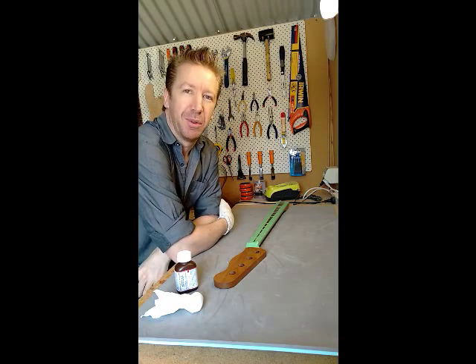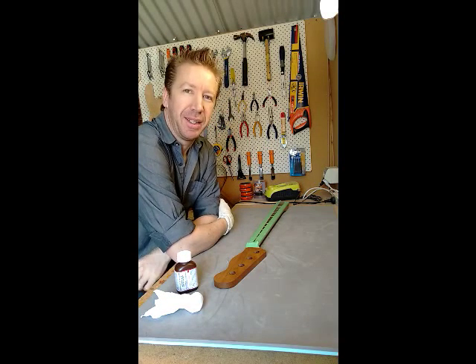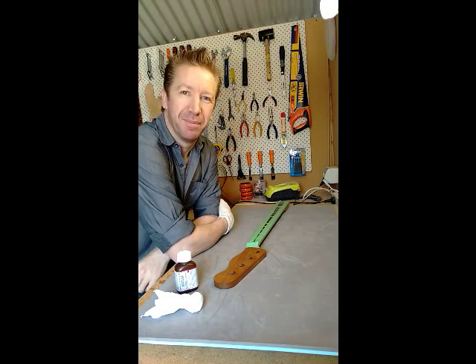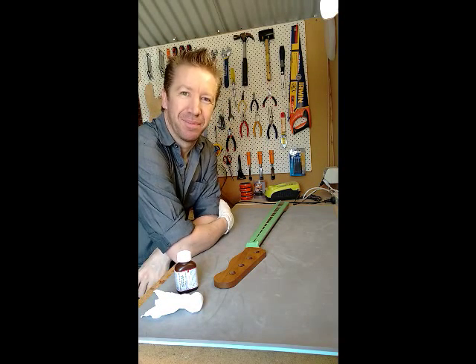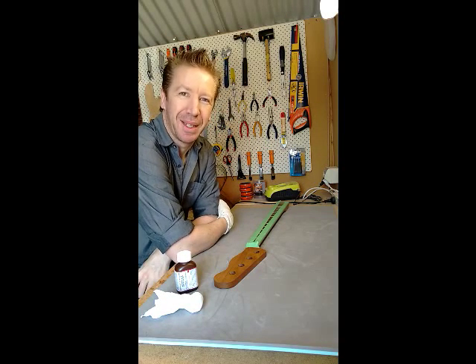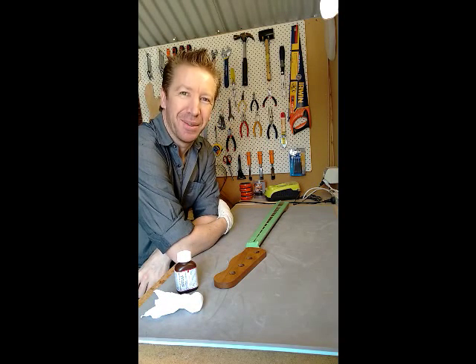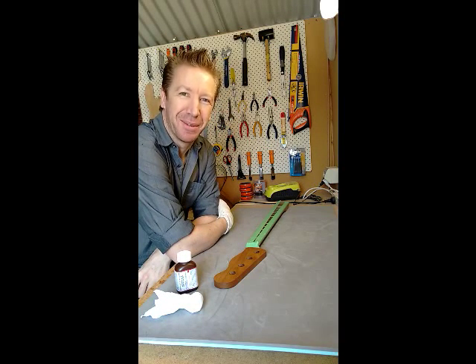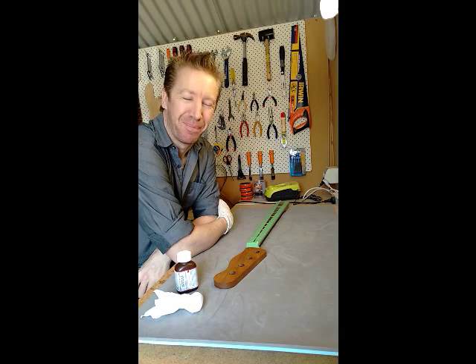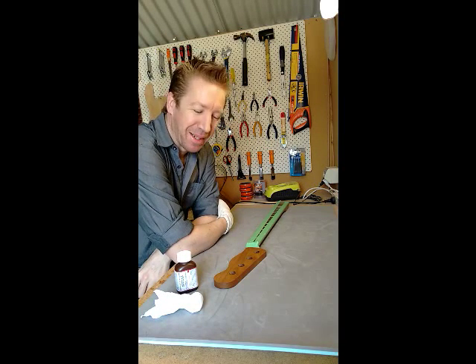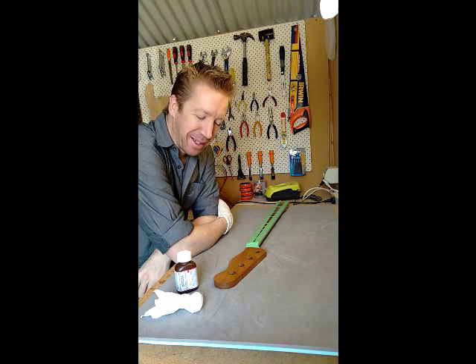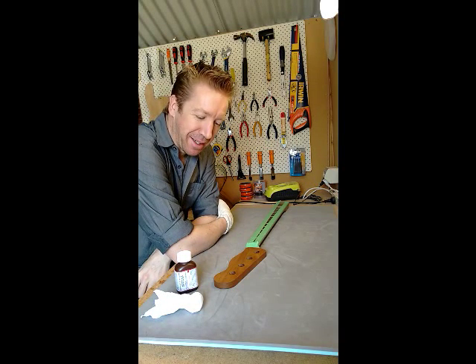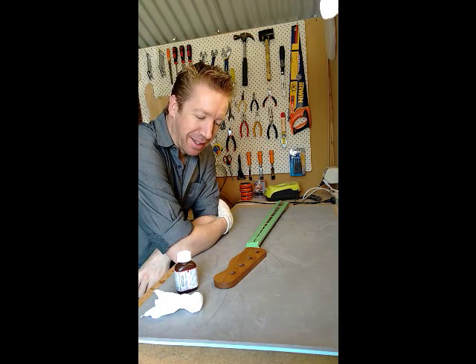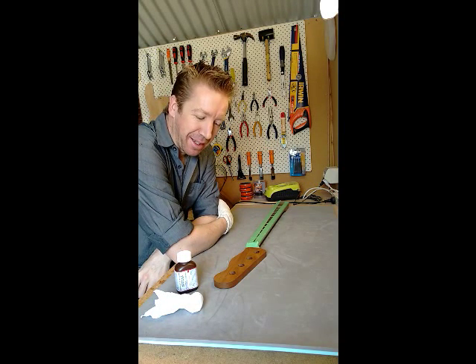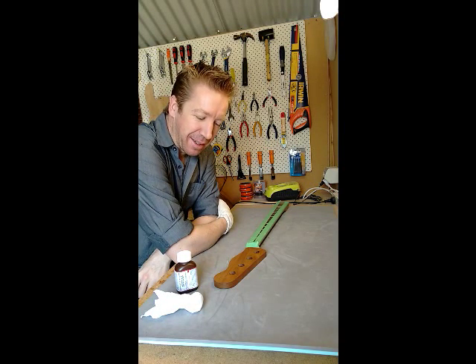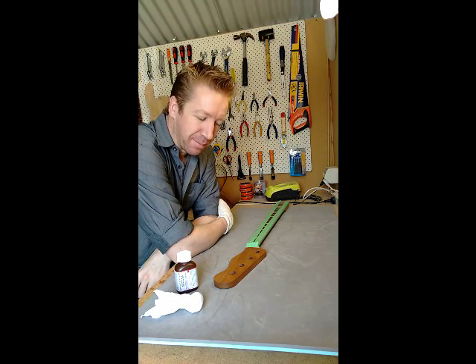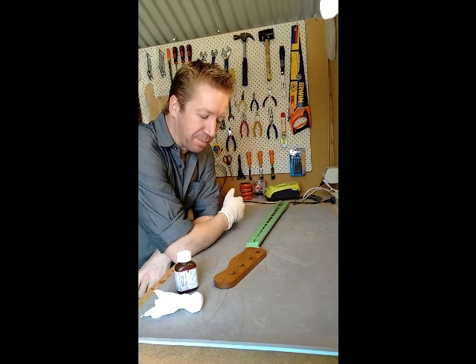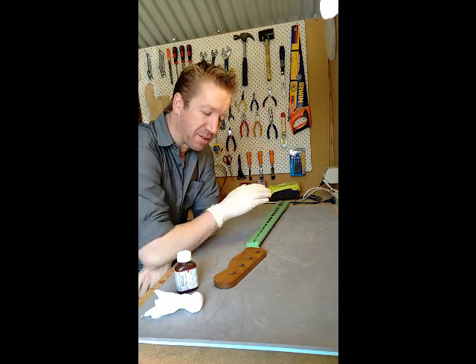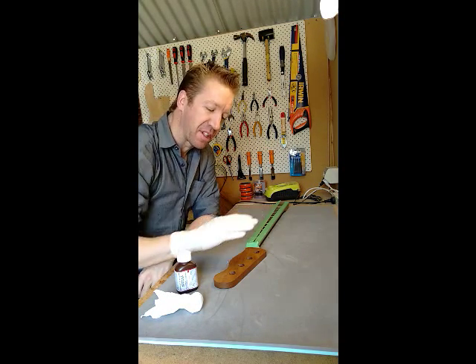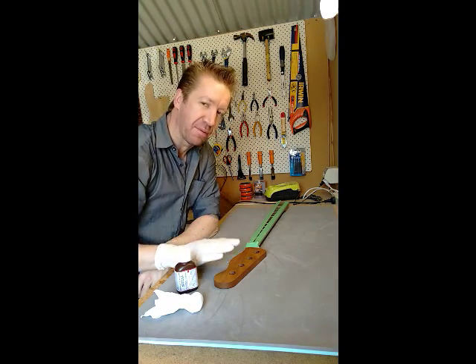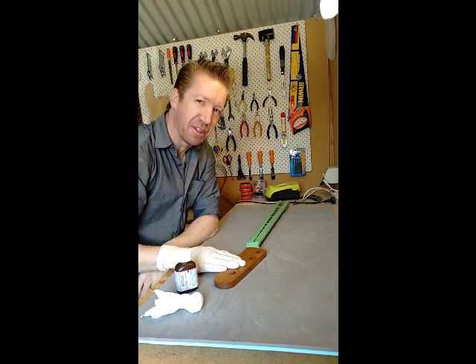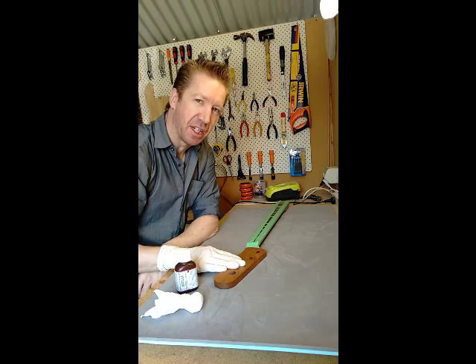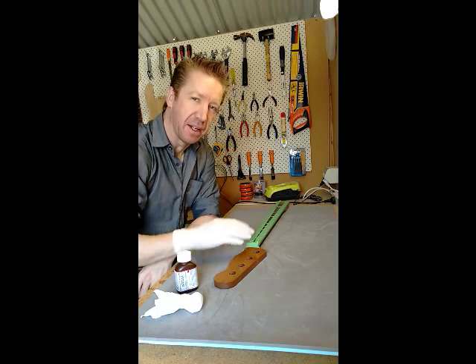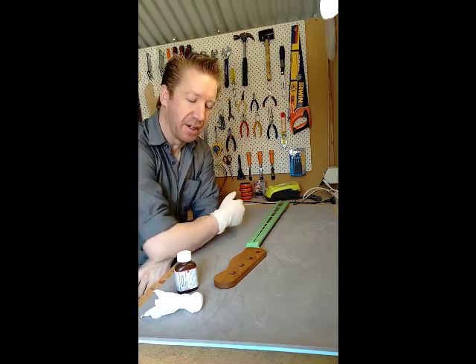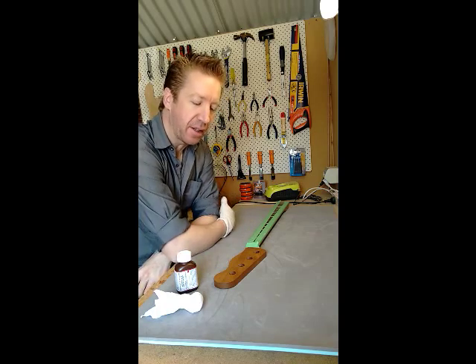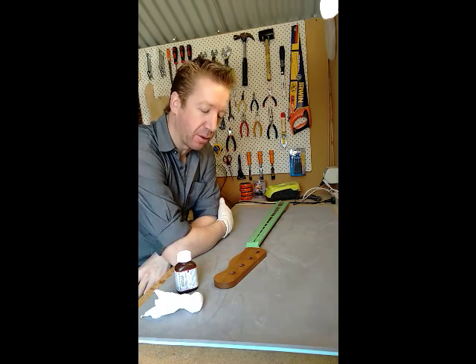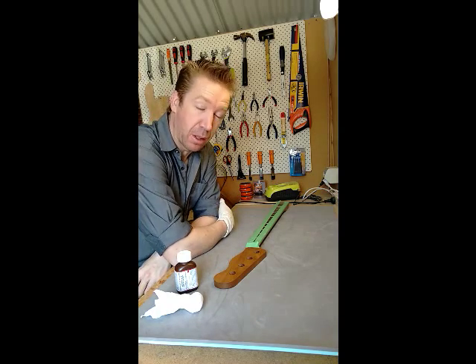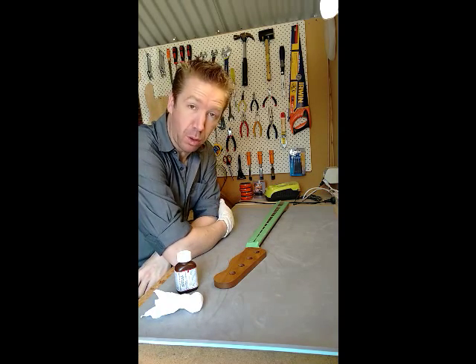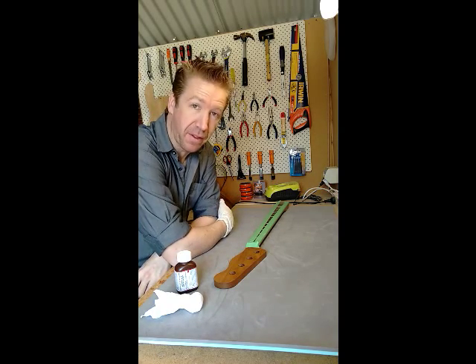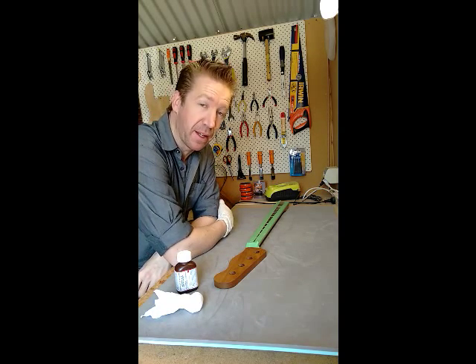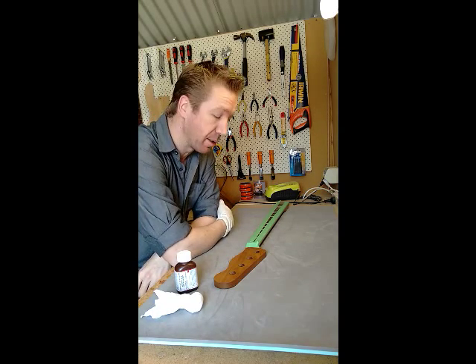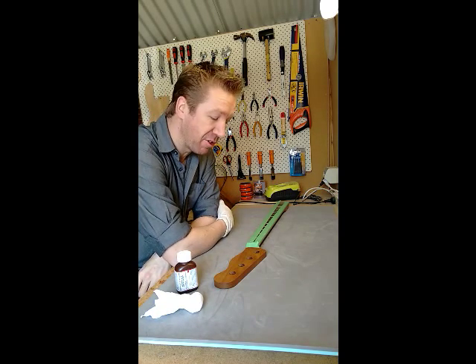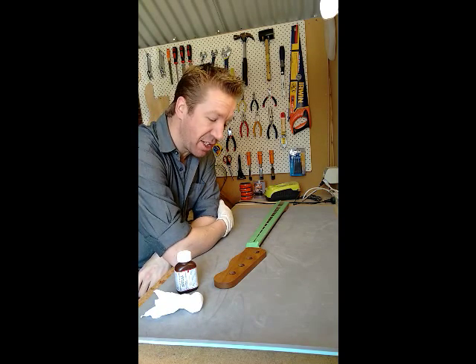Morning. How are you doing? I'm about to start finishing the neck on my Warmoth project.